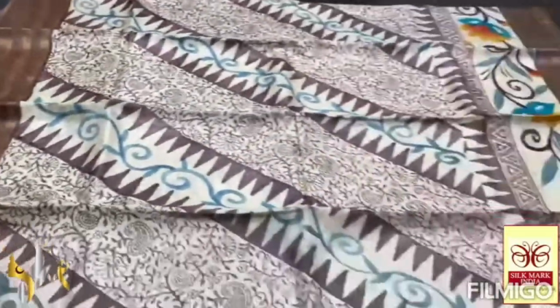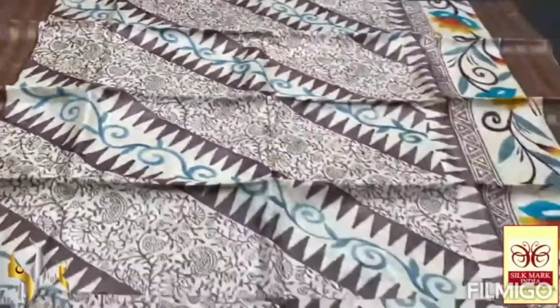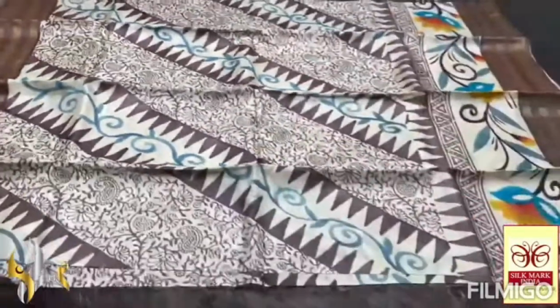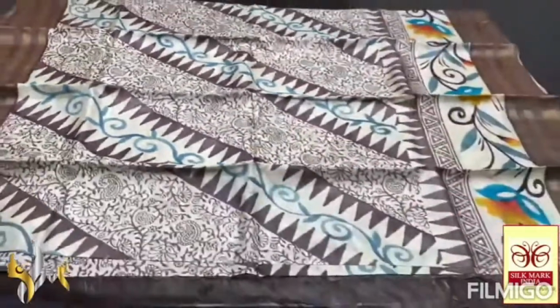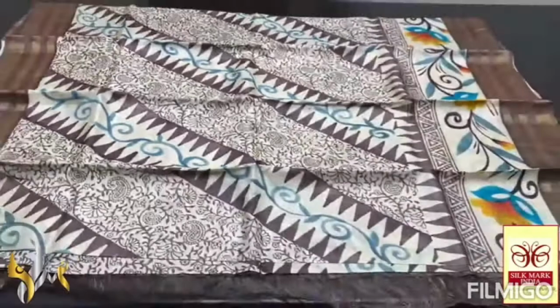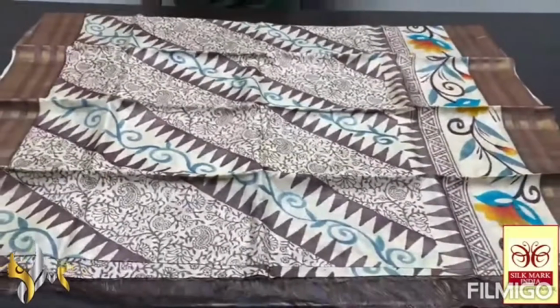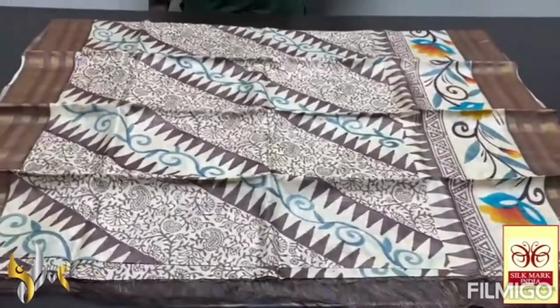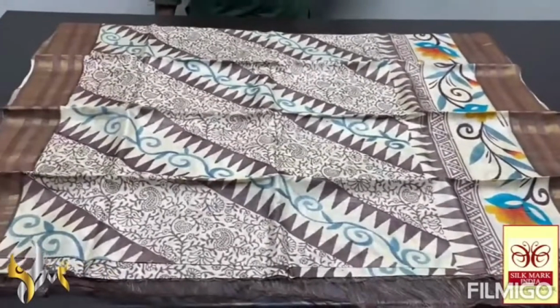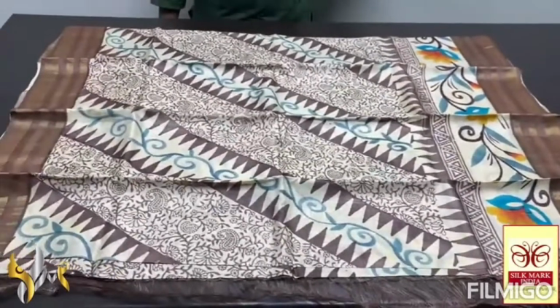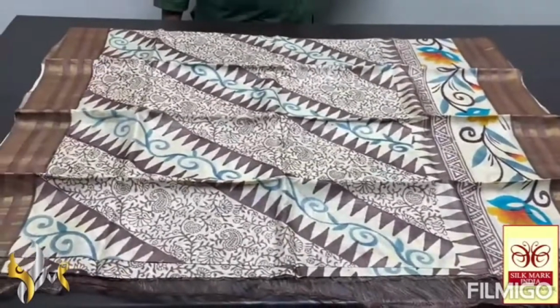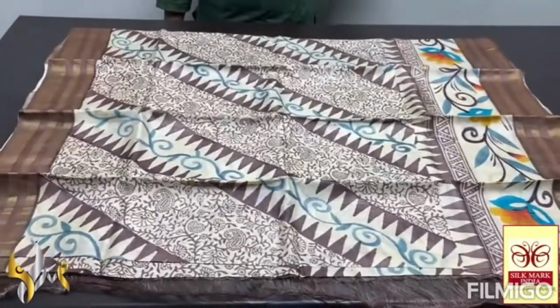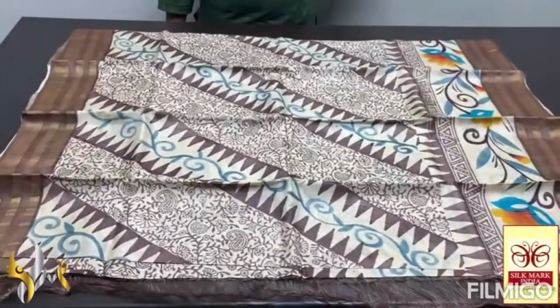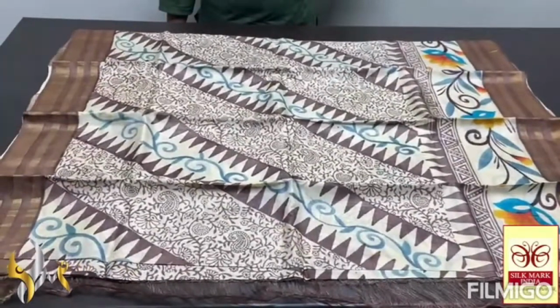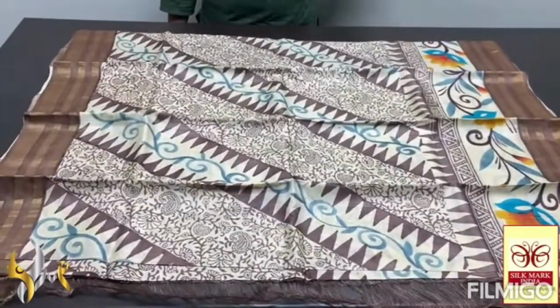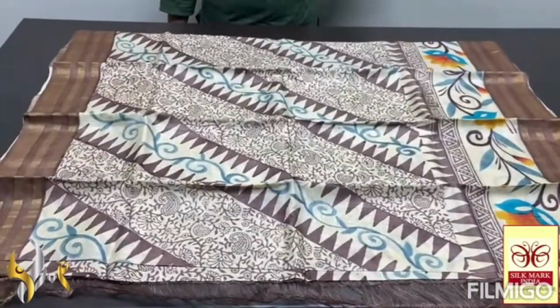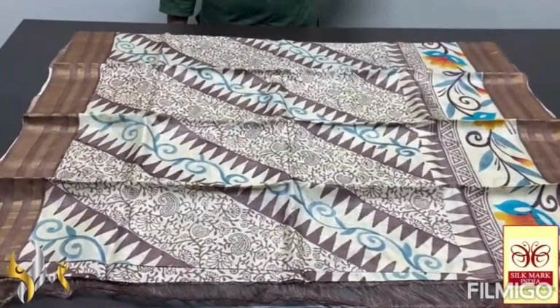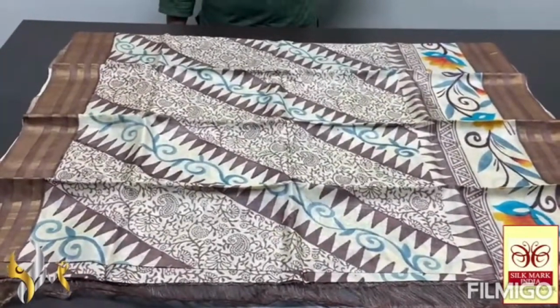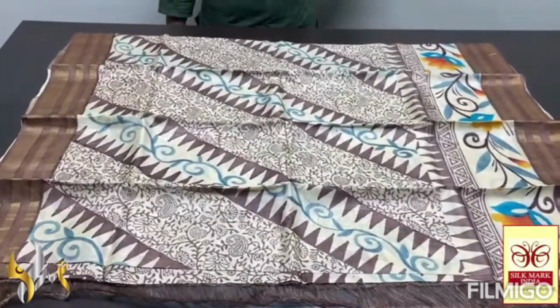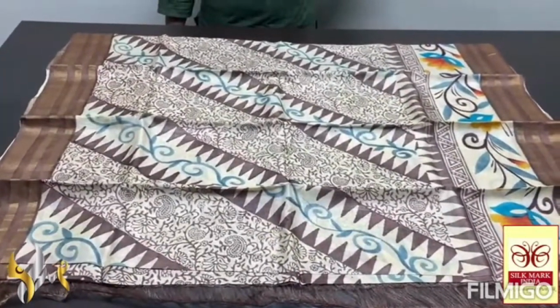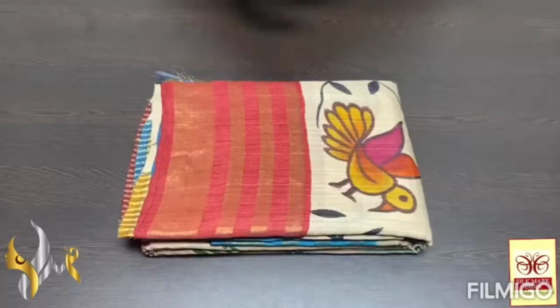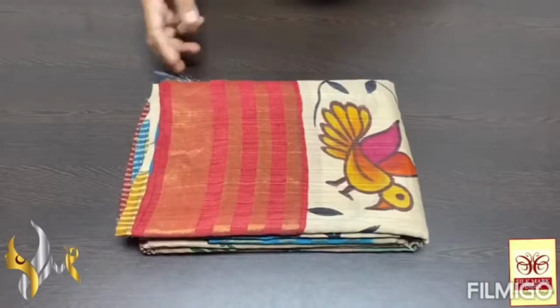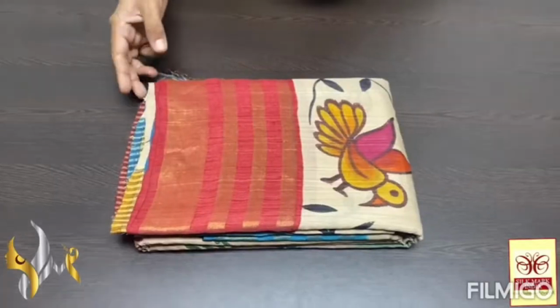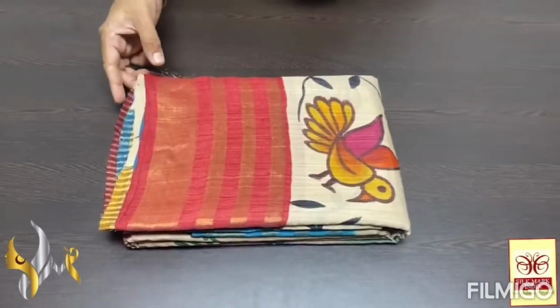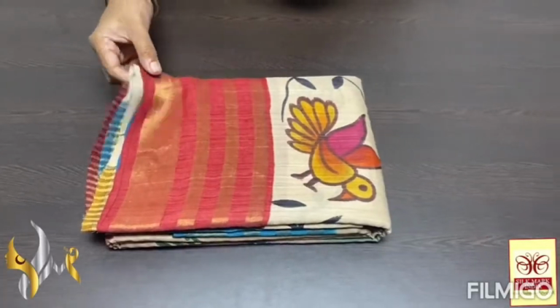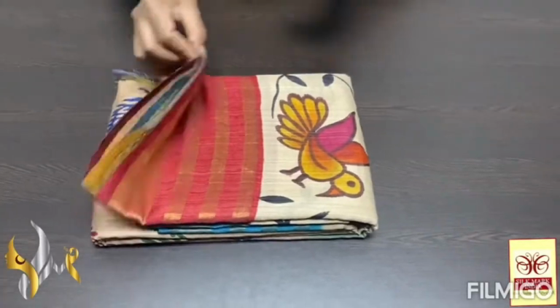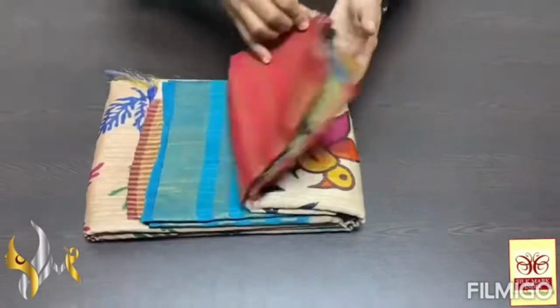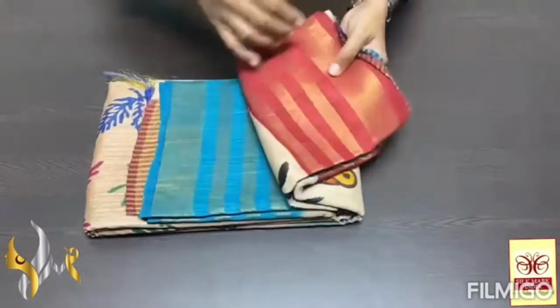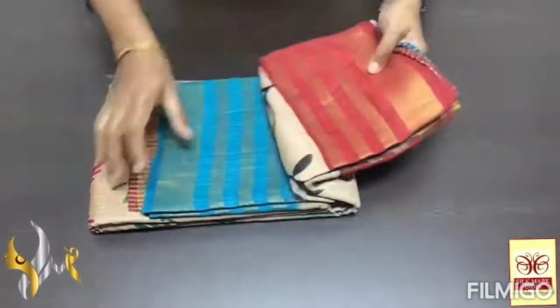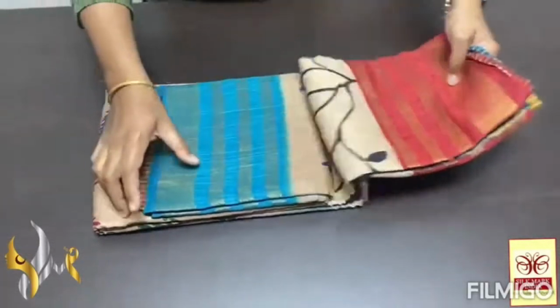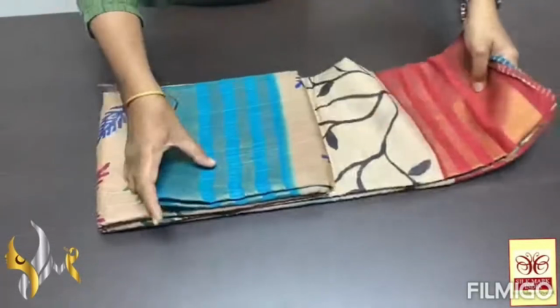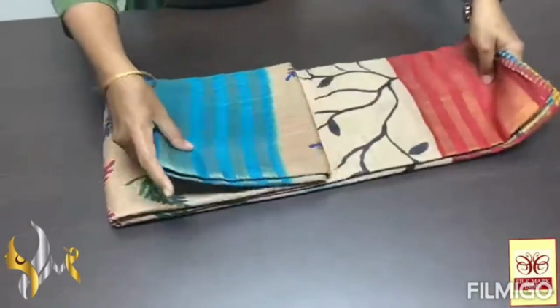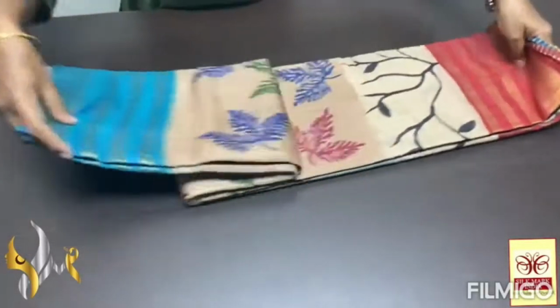Elegant version, very beautiful with authentic craftsmanship. Pure Tassel silk saree, premium quality.